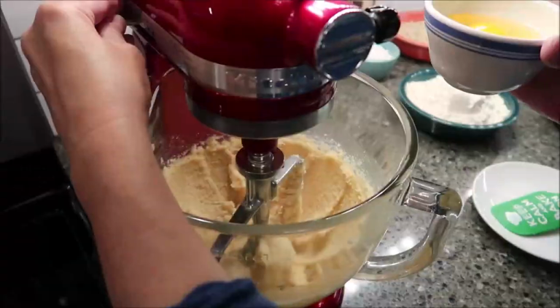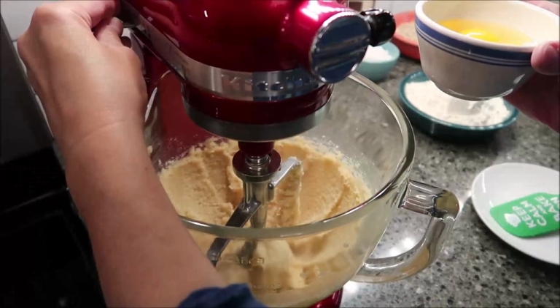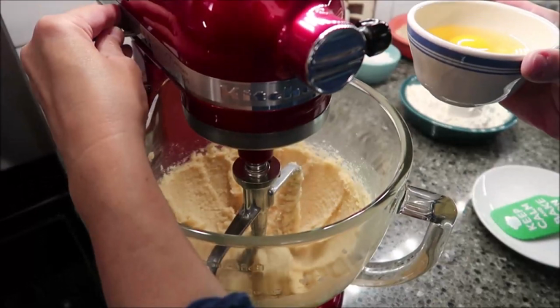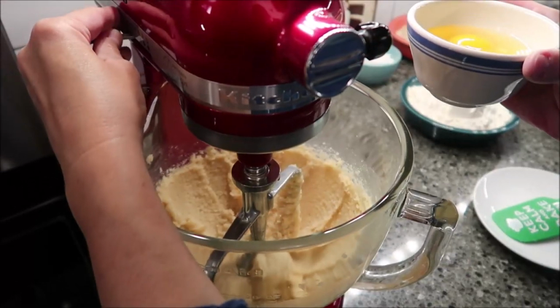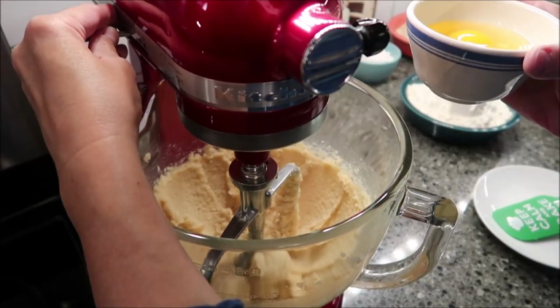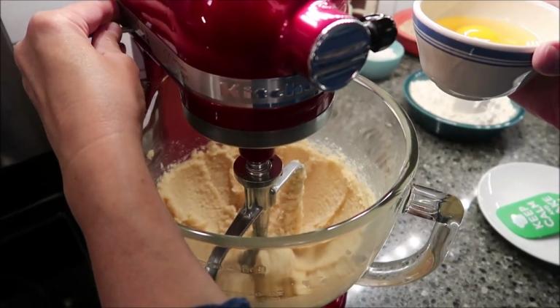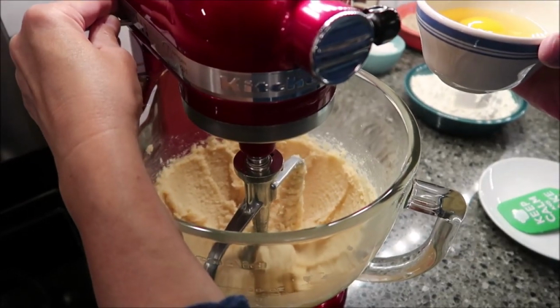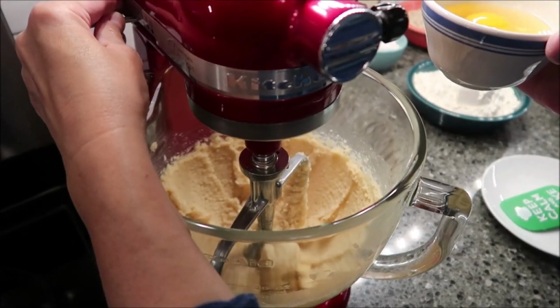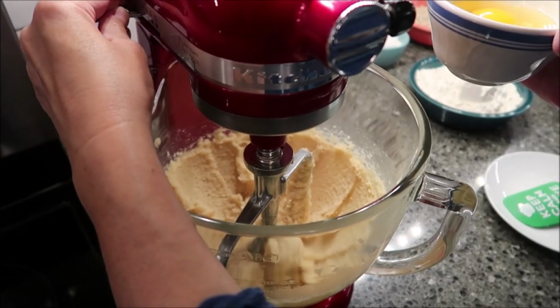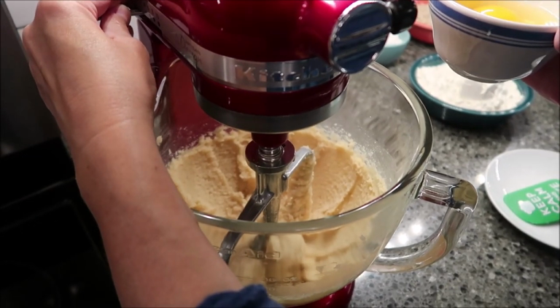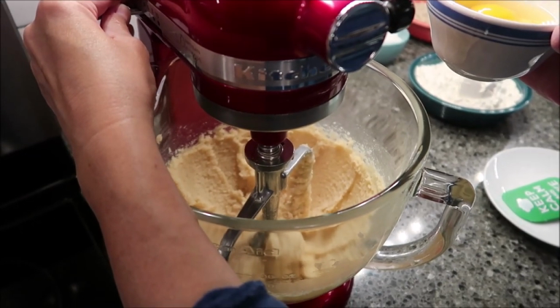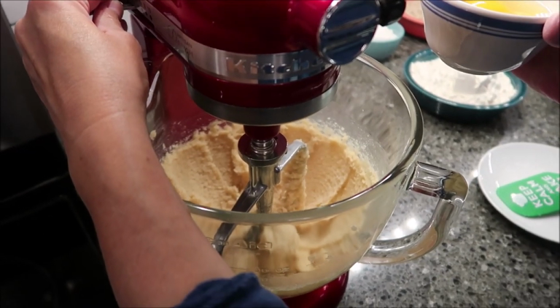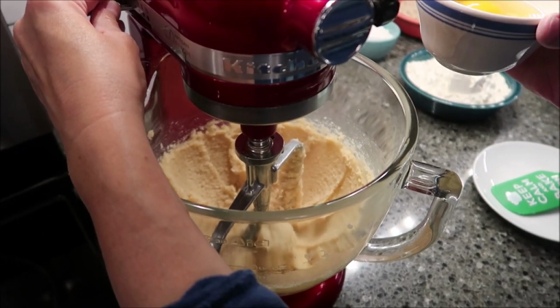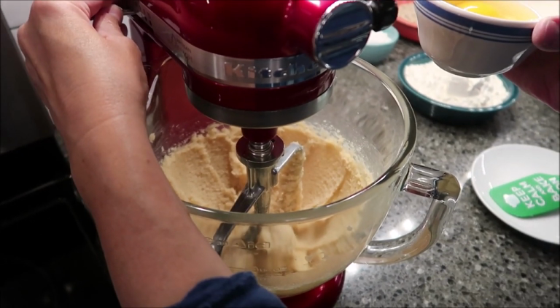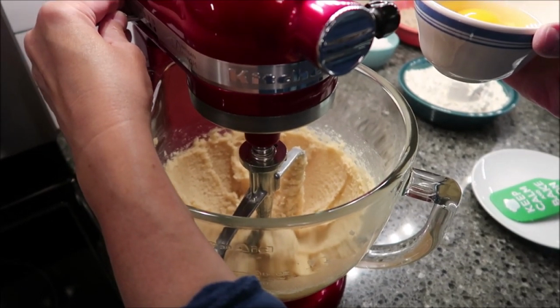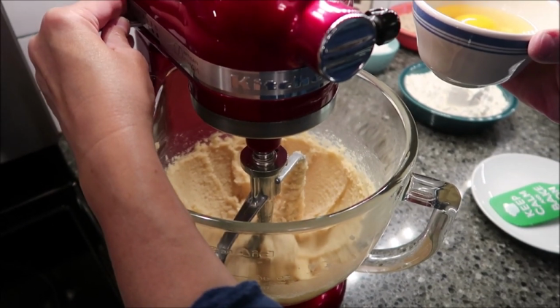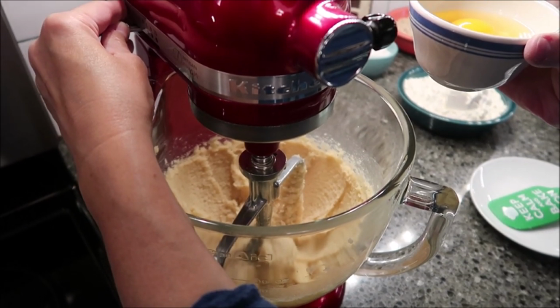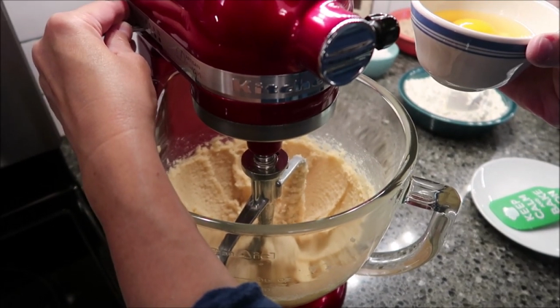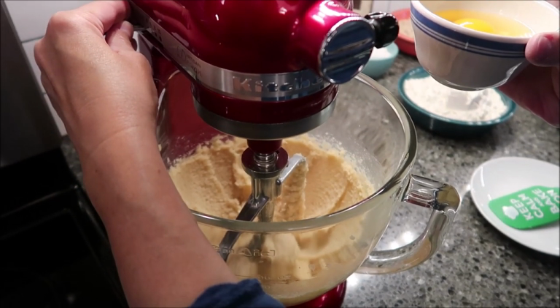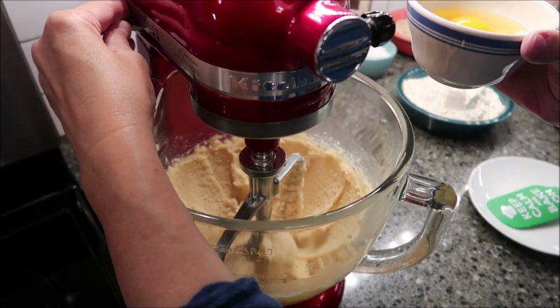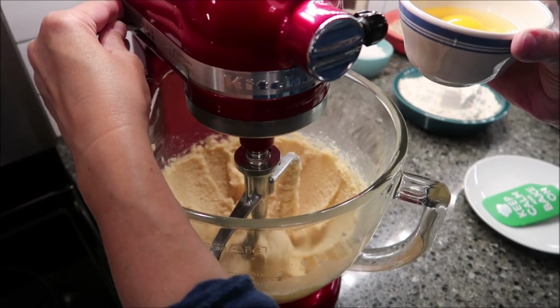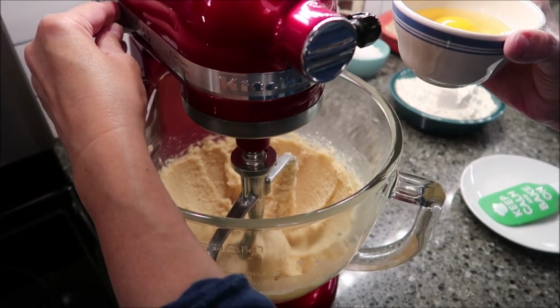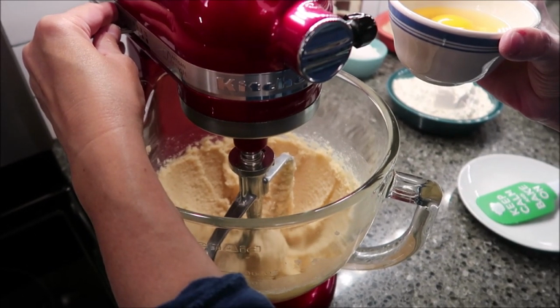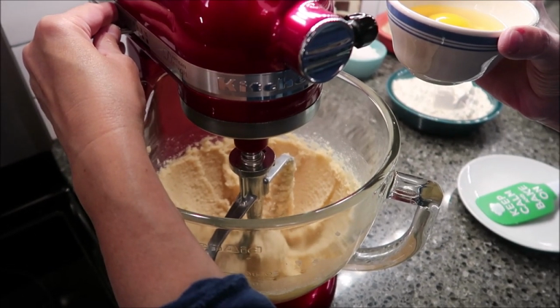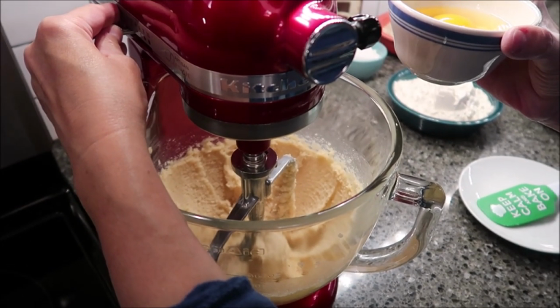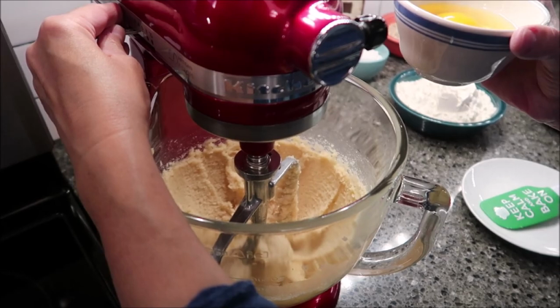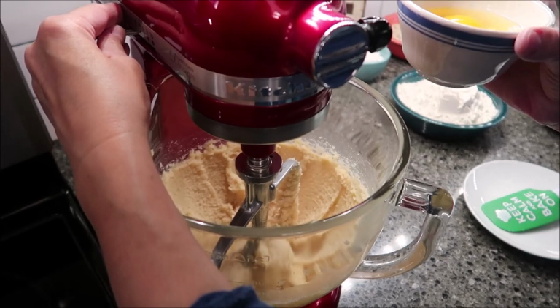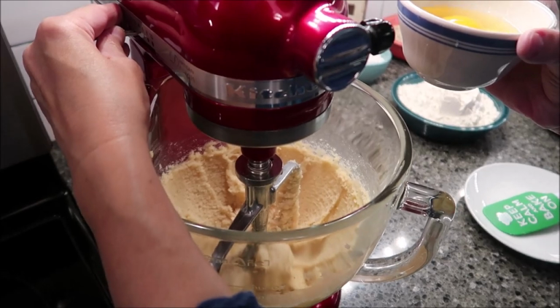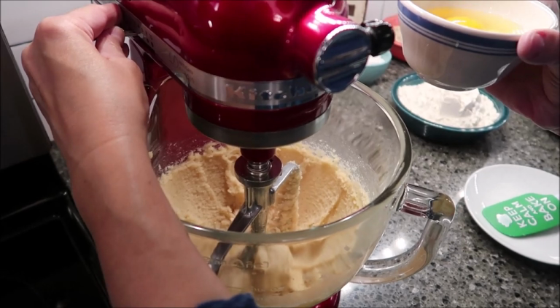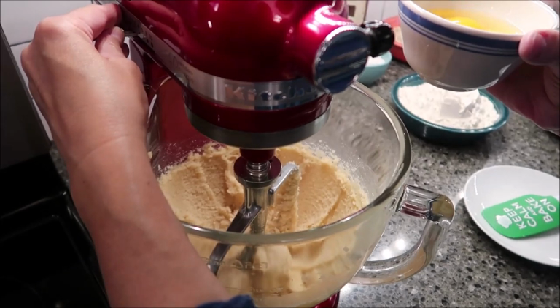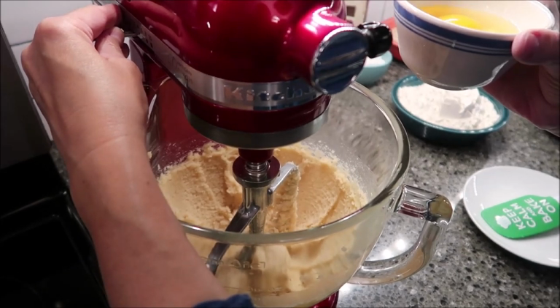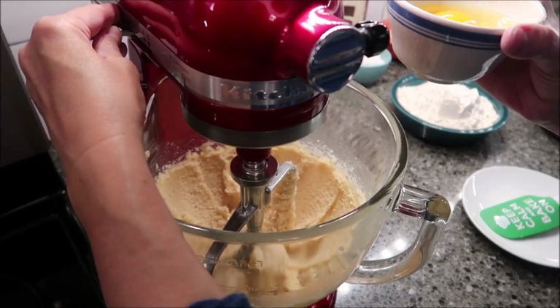Now at this point, you want to add your eggs one at a time and you want to mix well in between each egg.